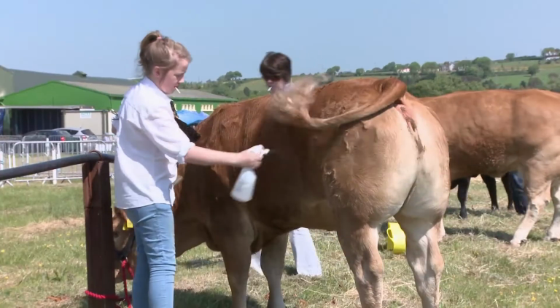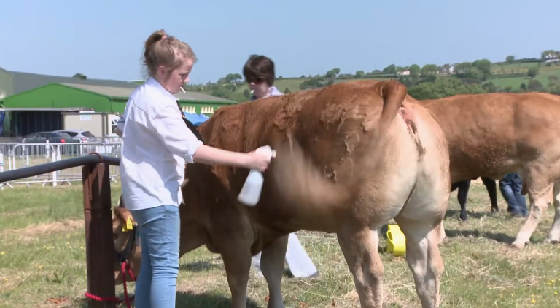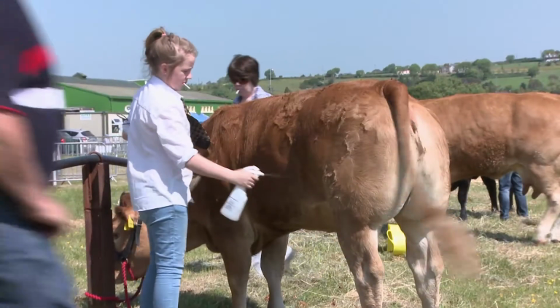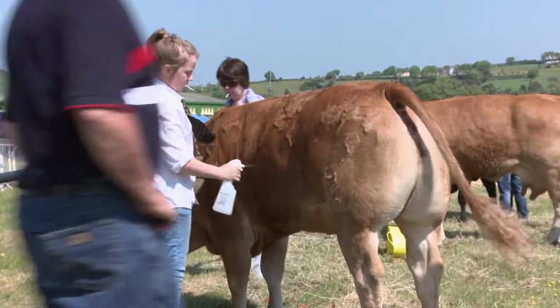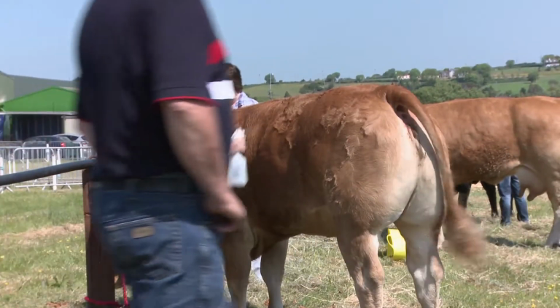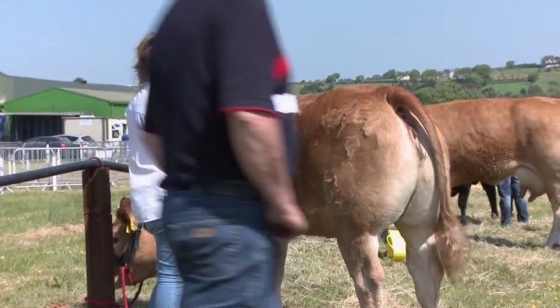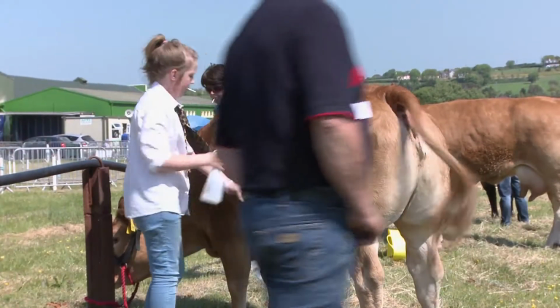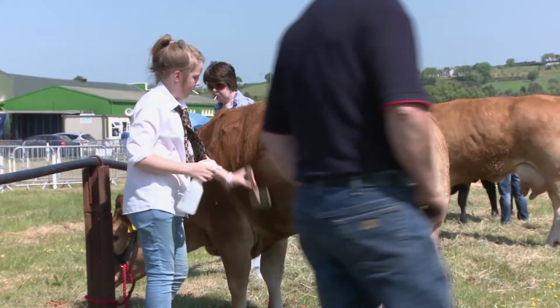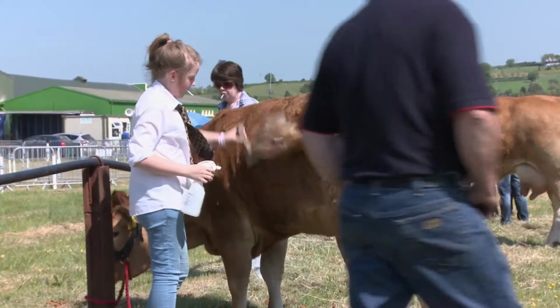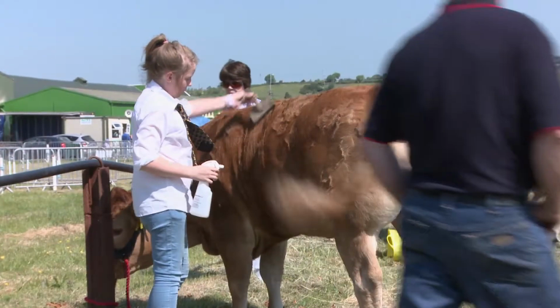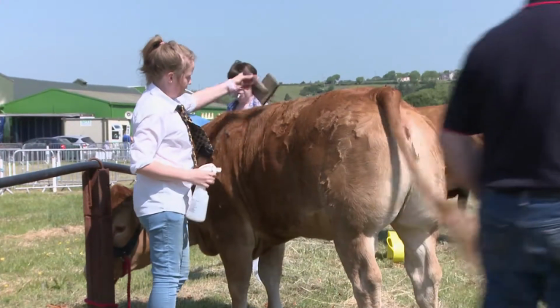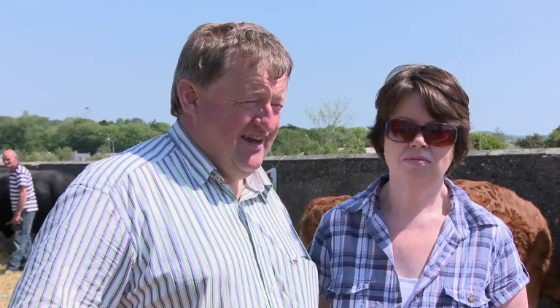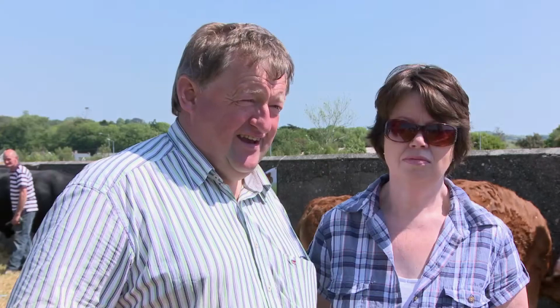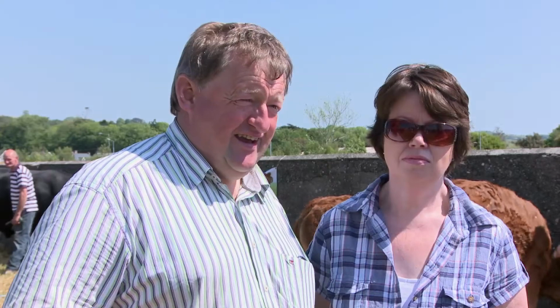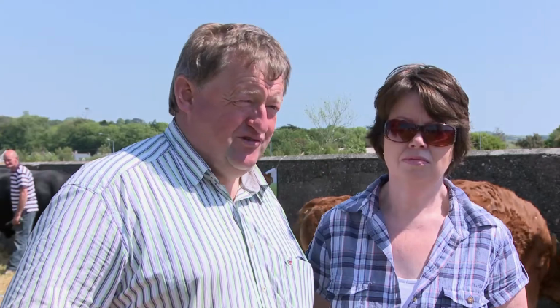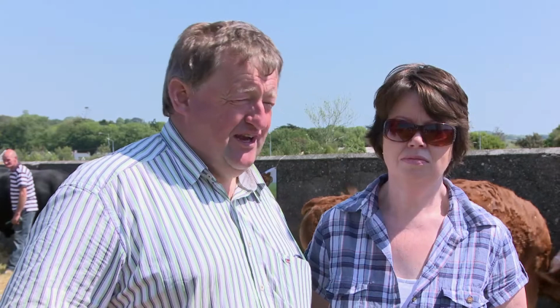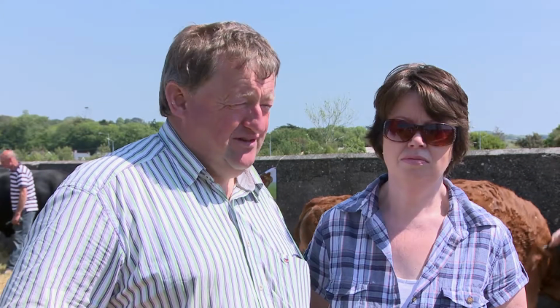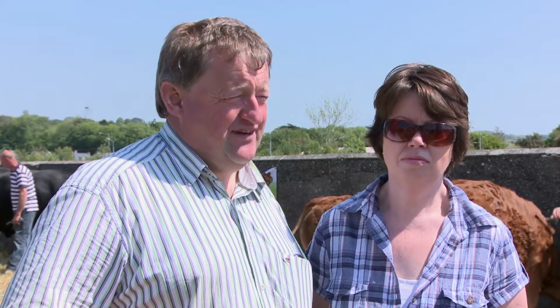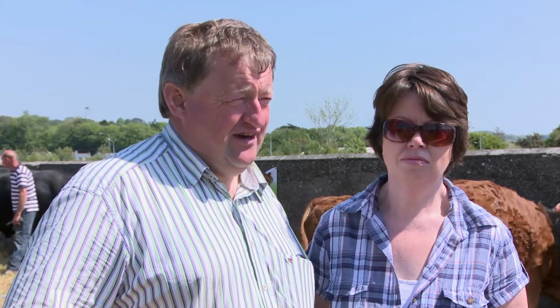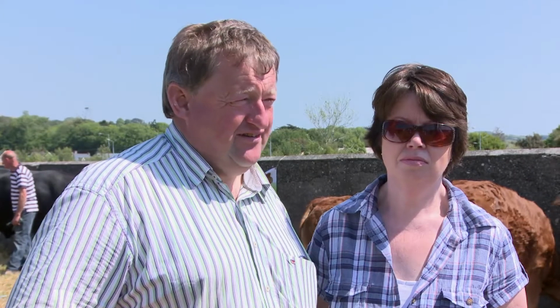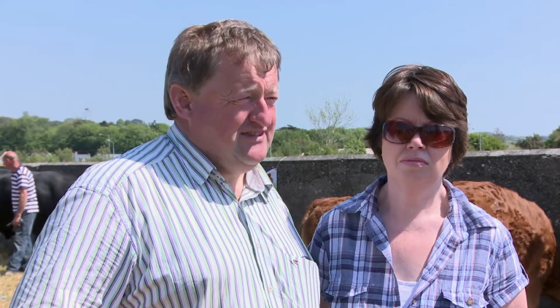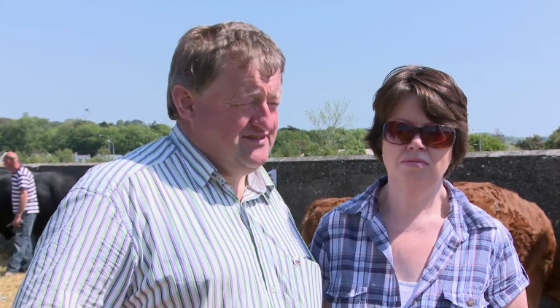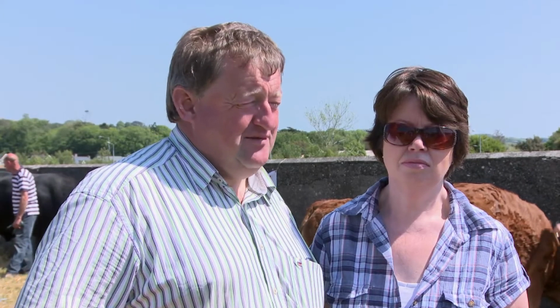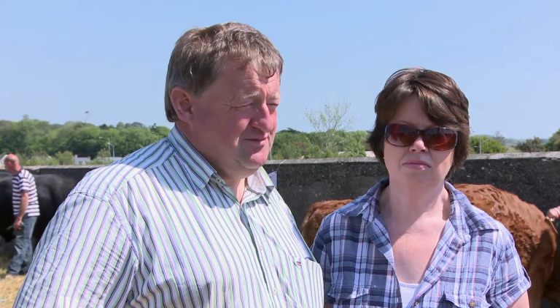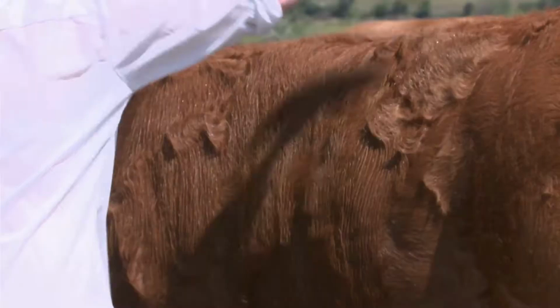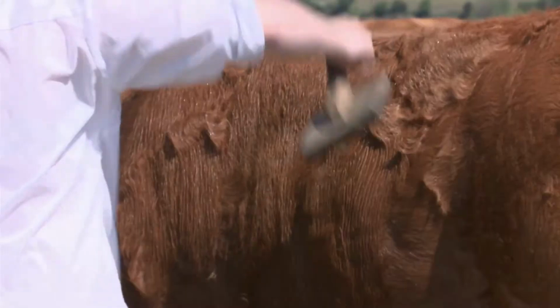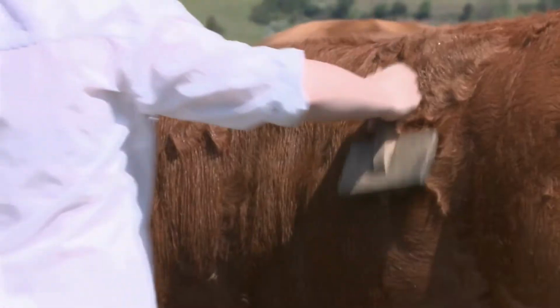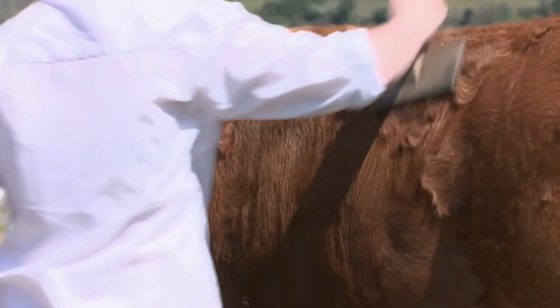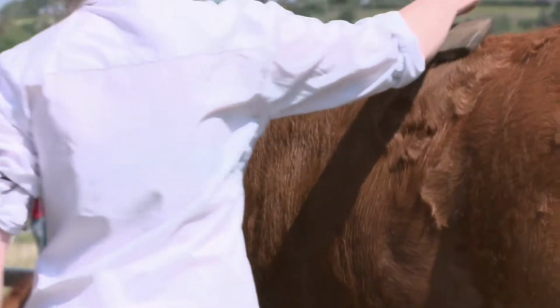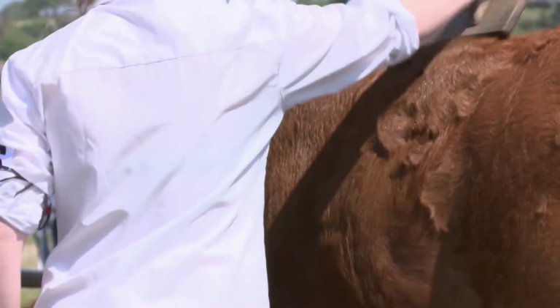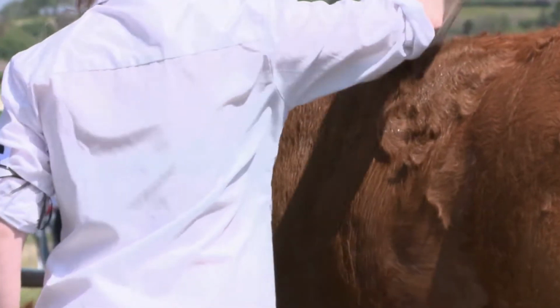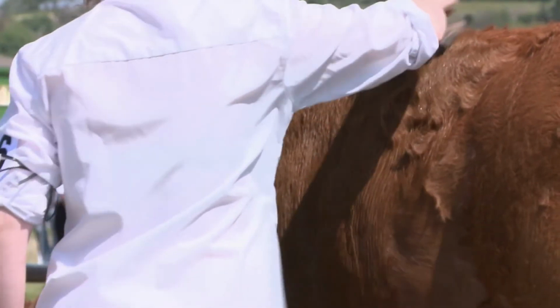We choose Limousin for easy calving and good kill out in the factory later. Easier to sell Limousin bulls back in our country anyway, back in the county there.